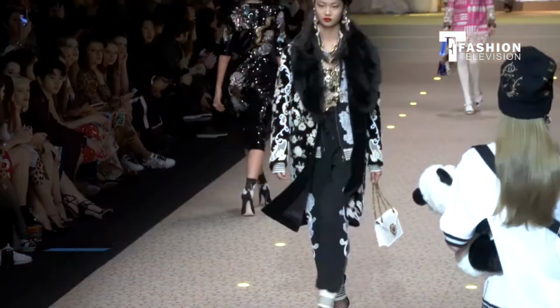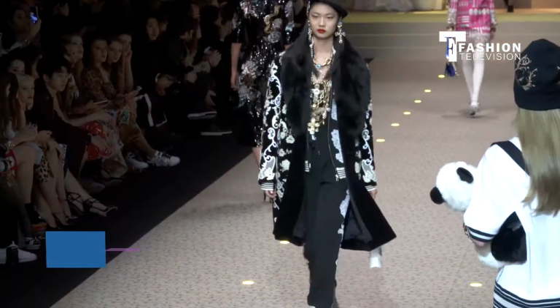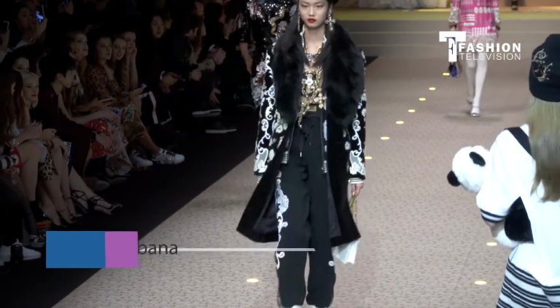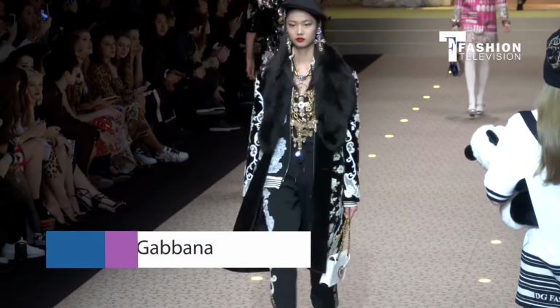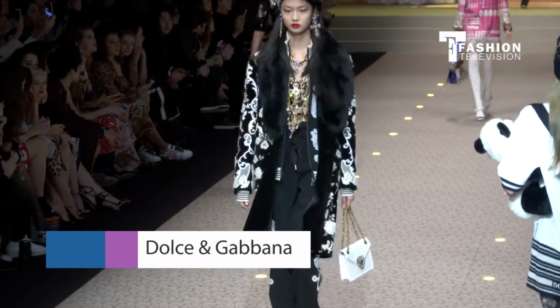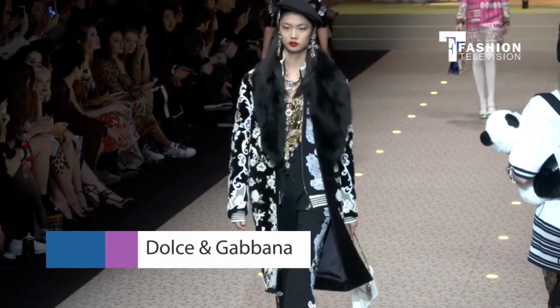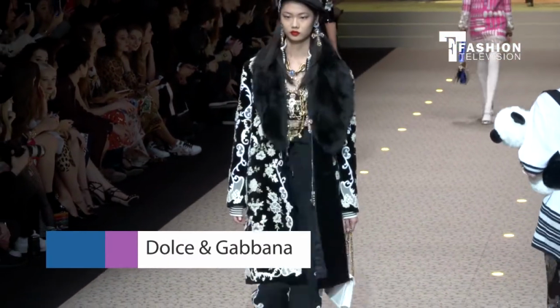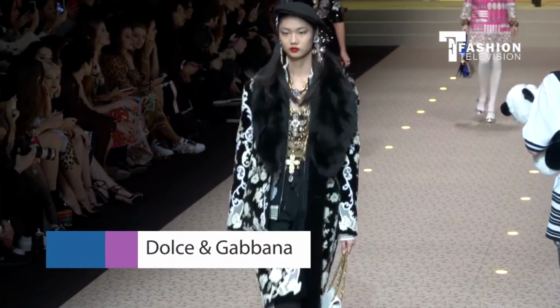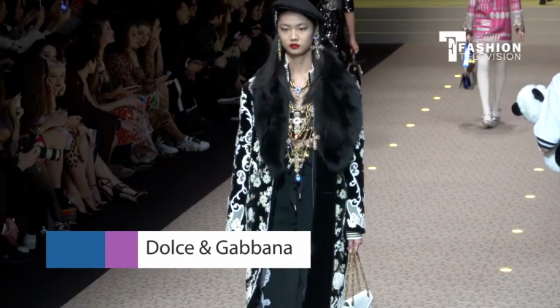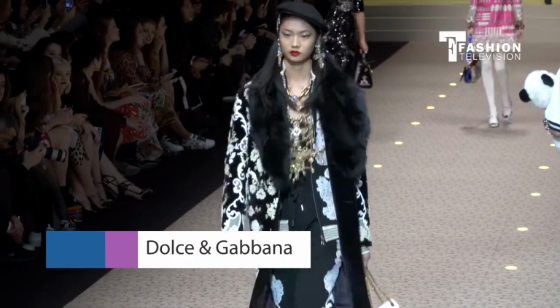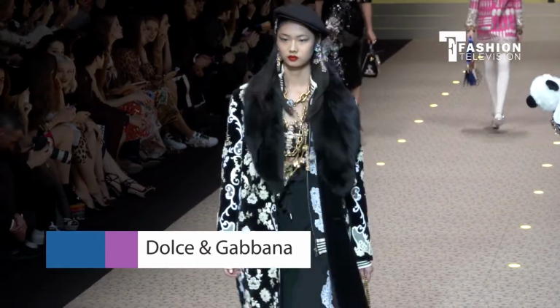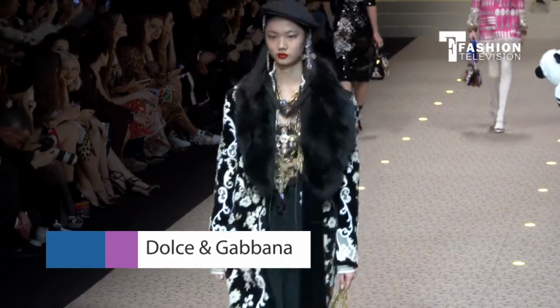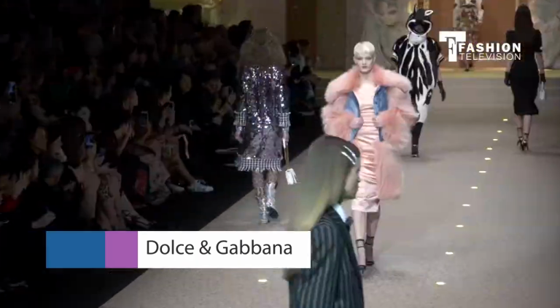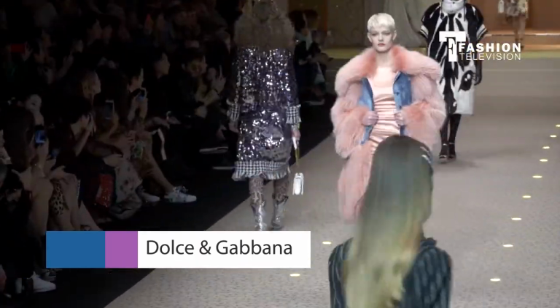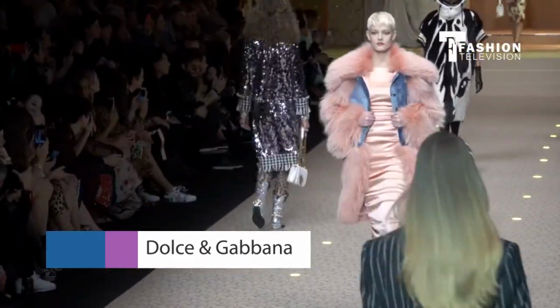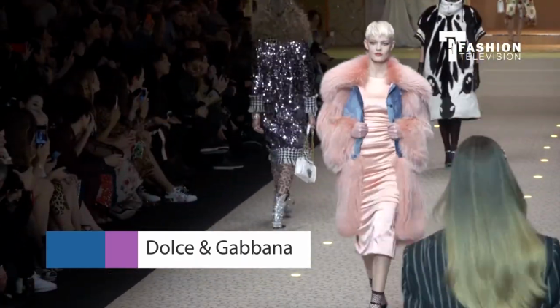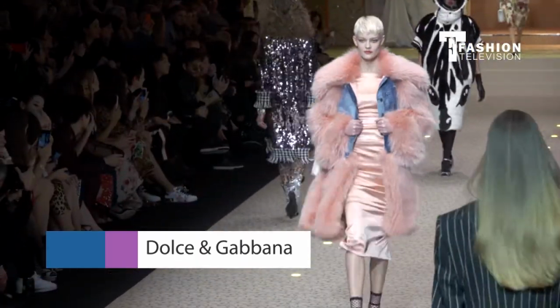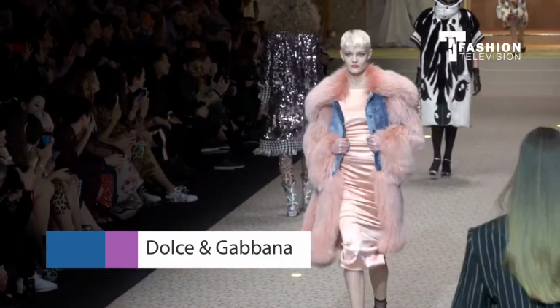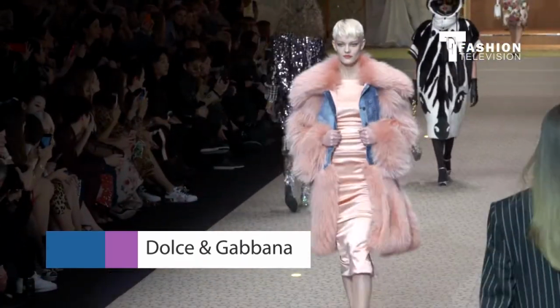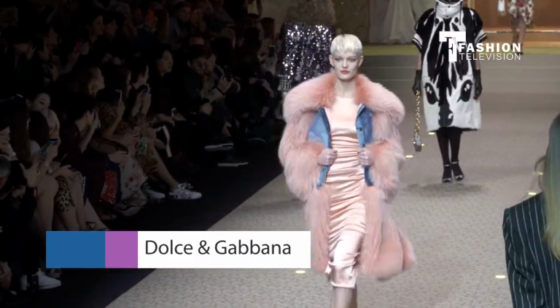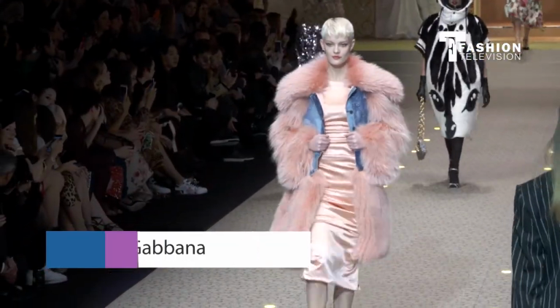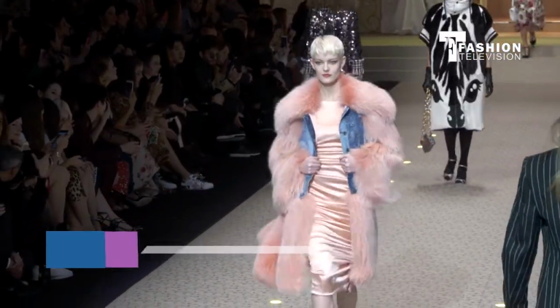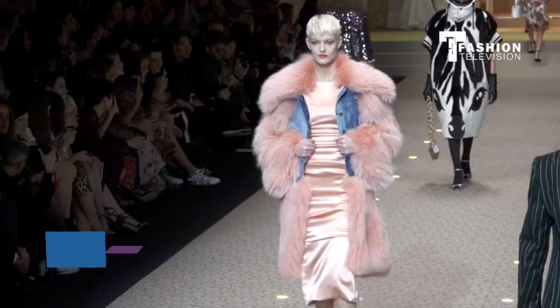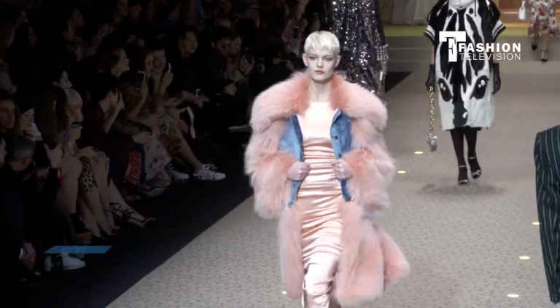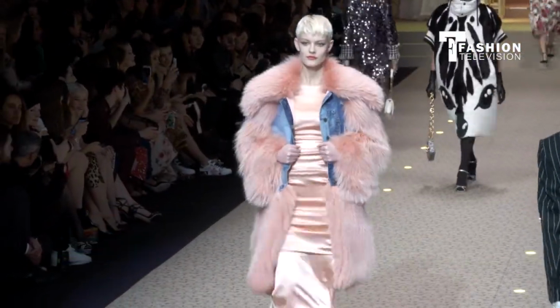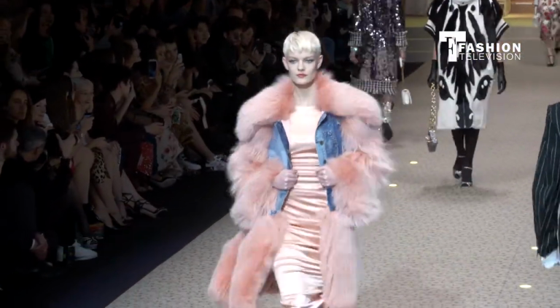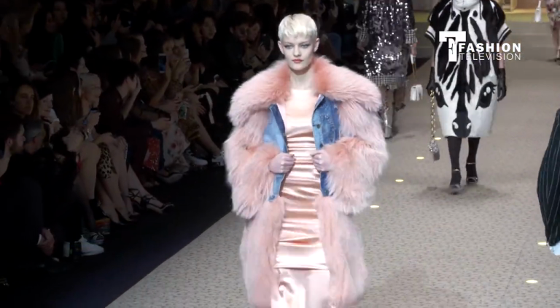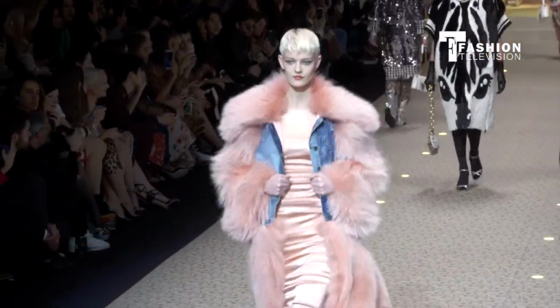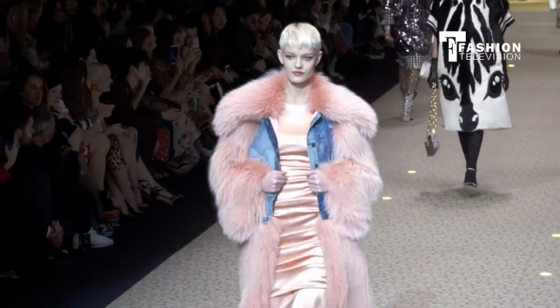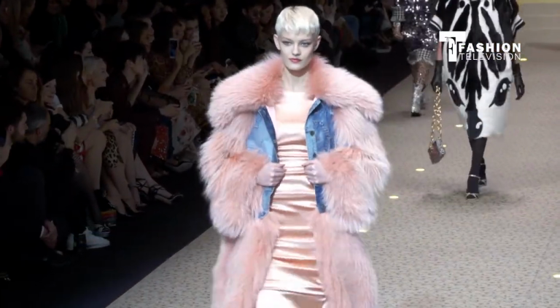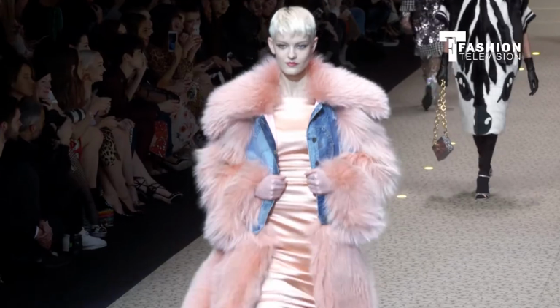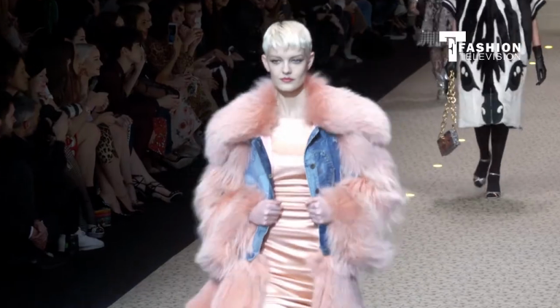Dolce & Gabbana mesmerizes the show with a Barbie coming to life in that blush pink furry topper over a candy-colored dress.